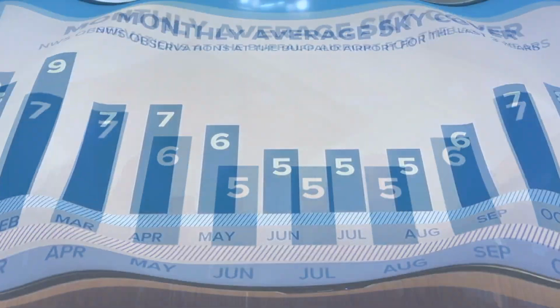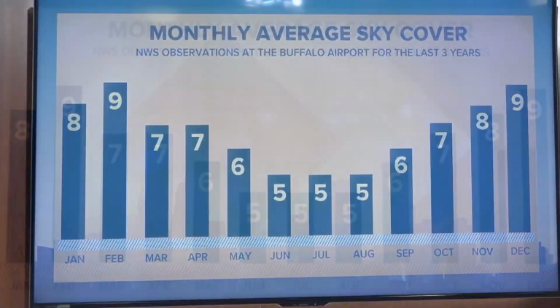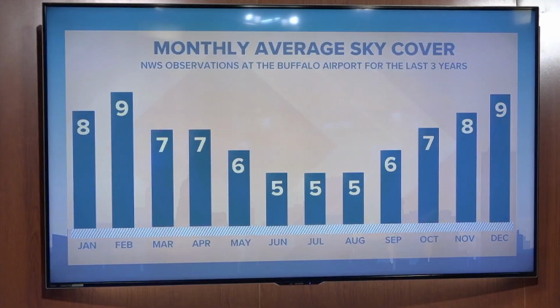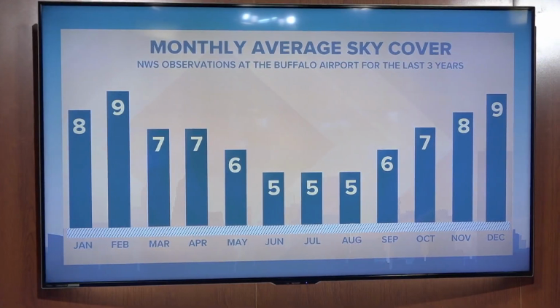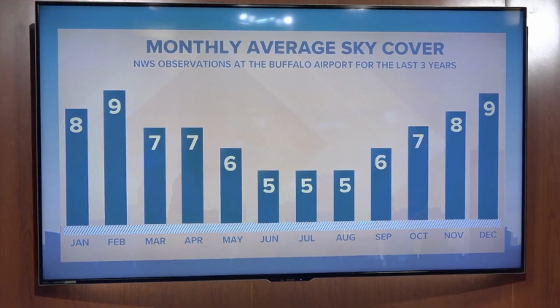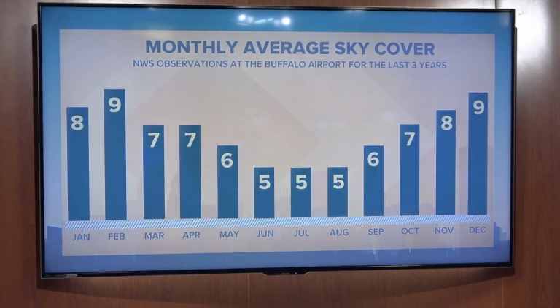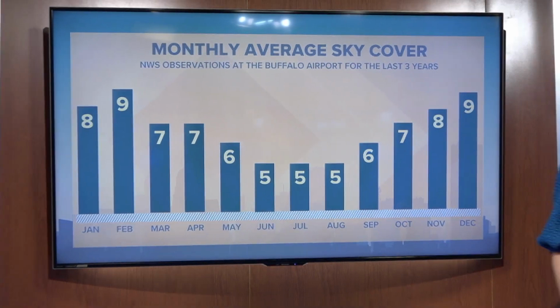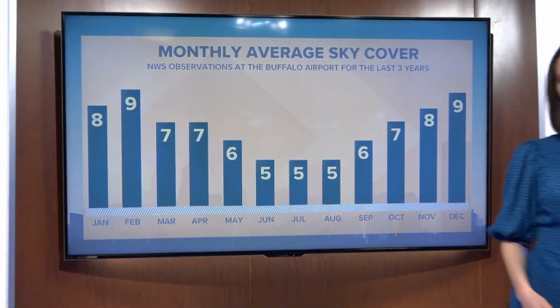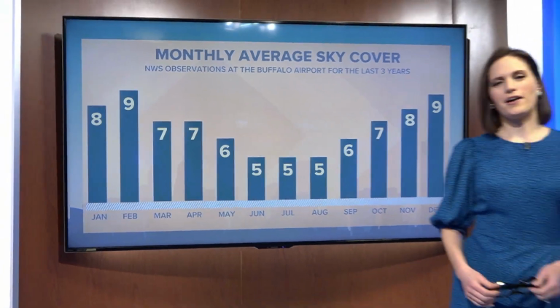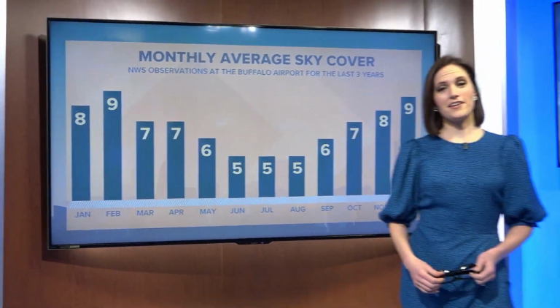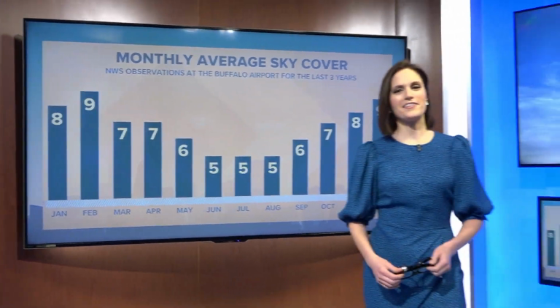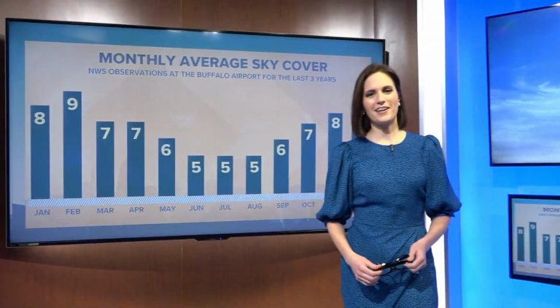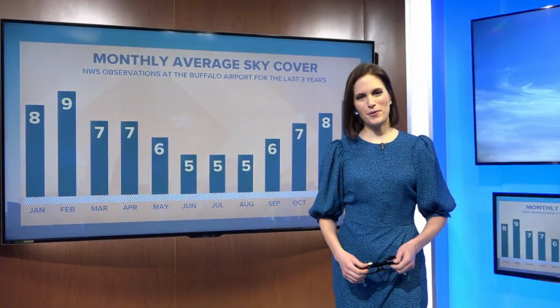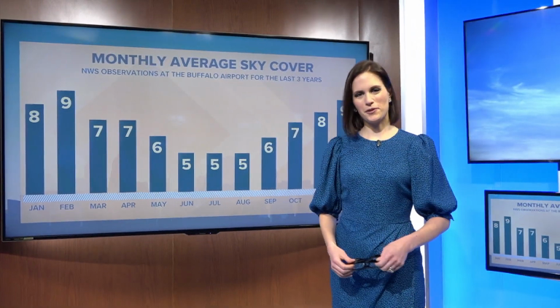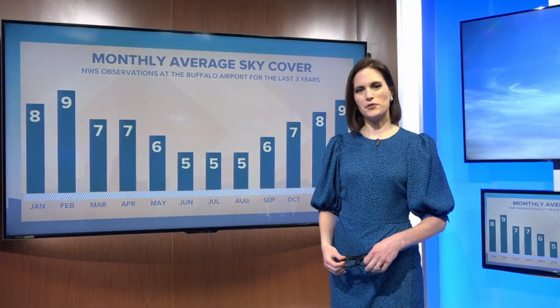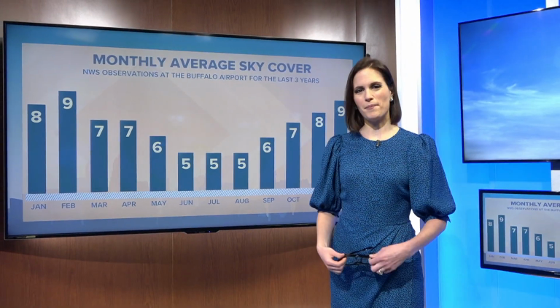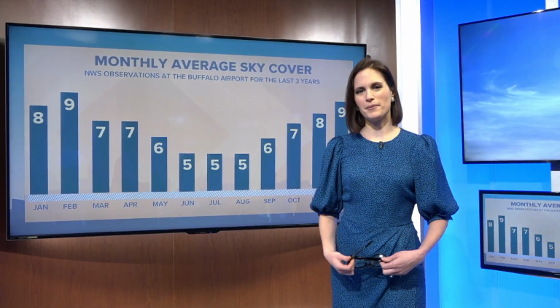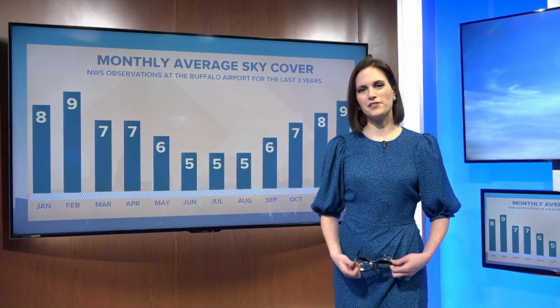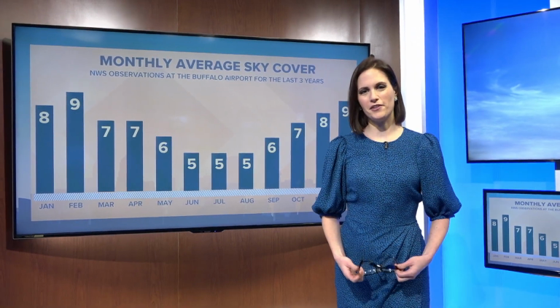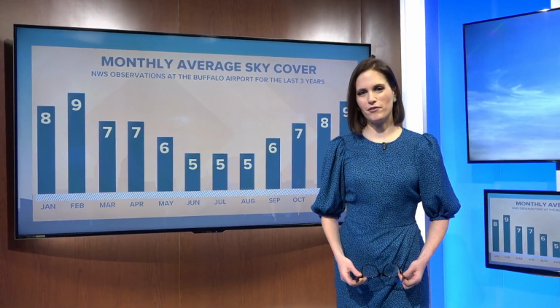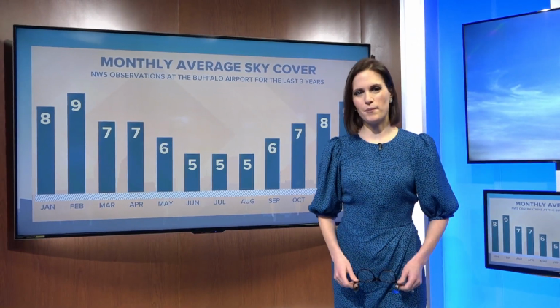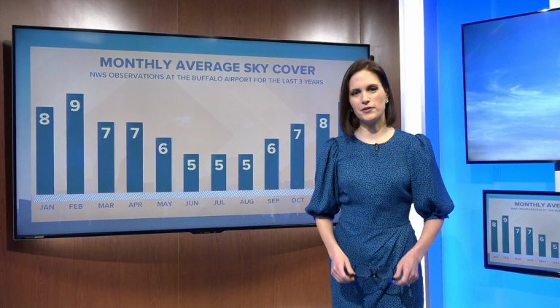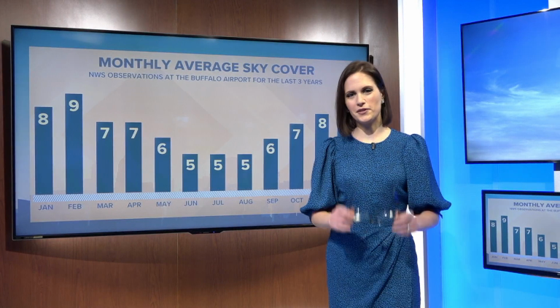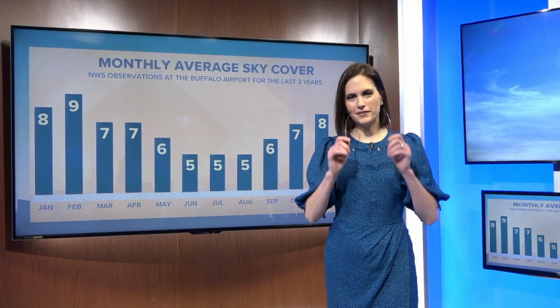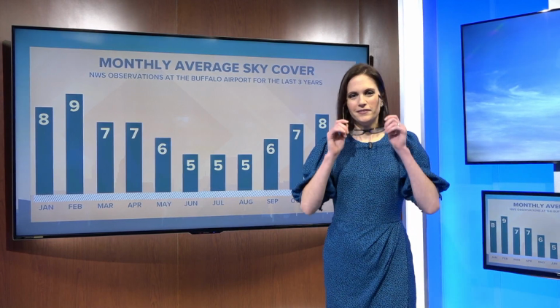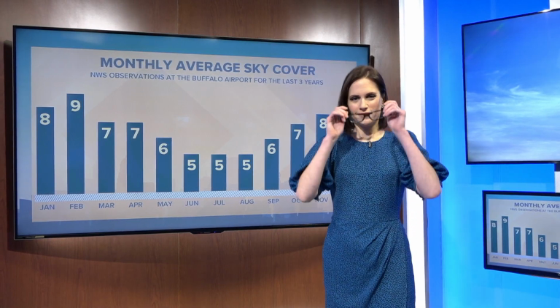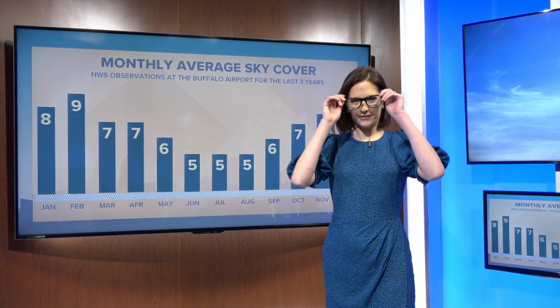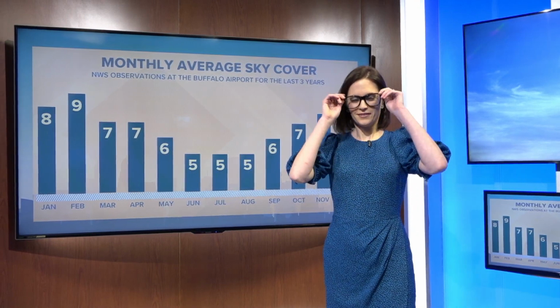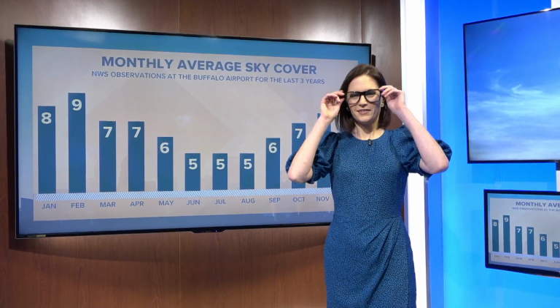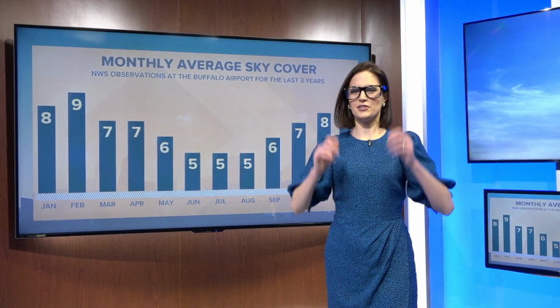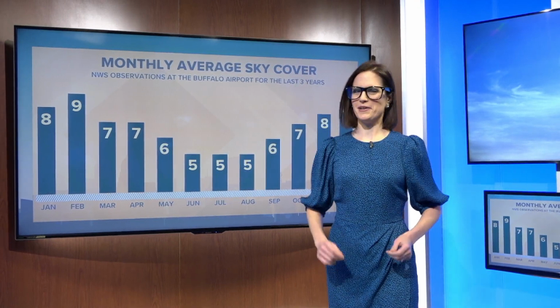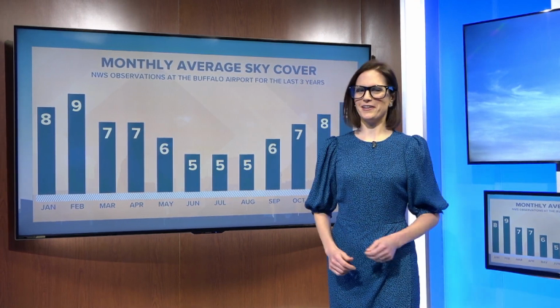That's it for this week's Heather's WeatherWise. I'll see you next week with a new topic, but until then, remember: it's good to be a geek.